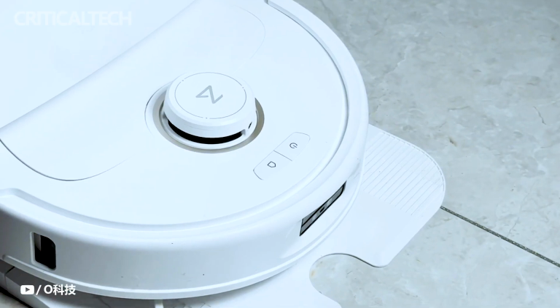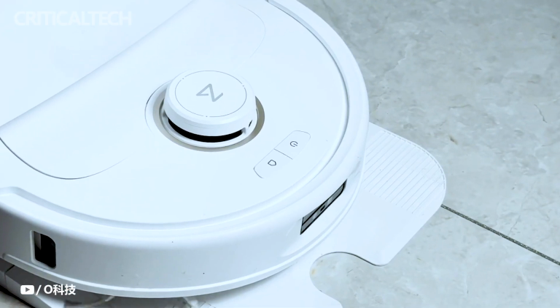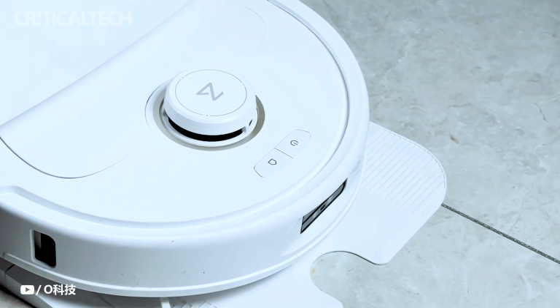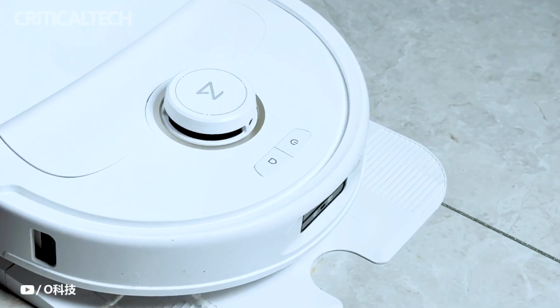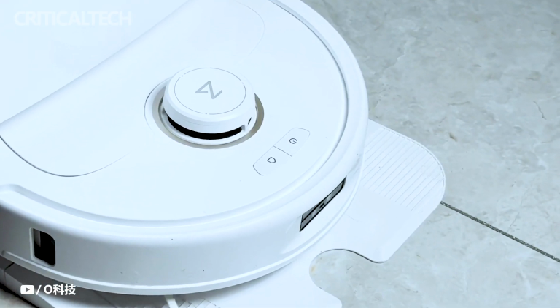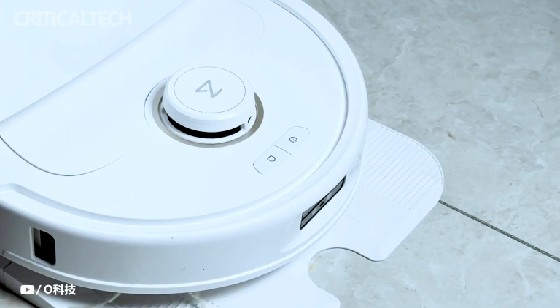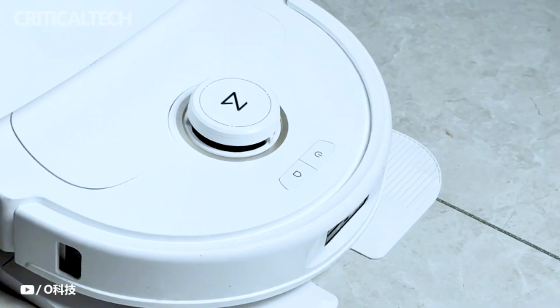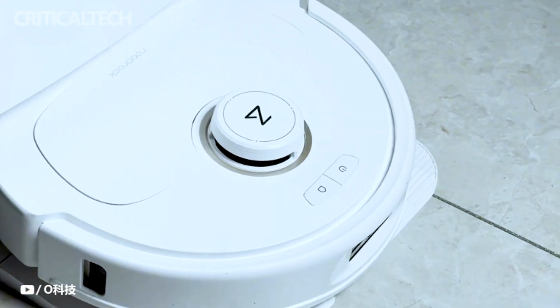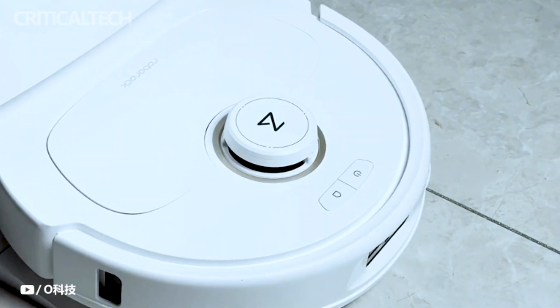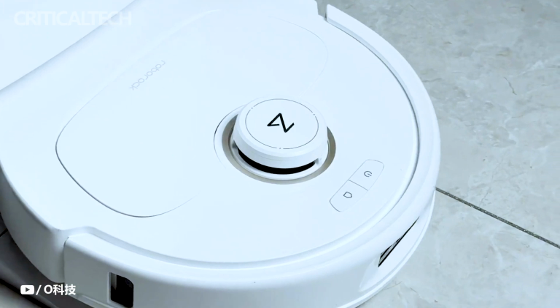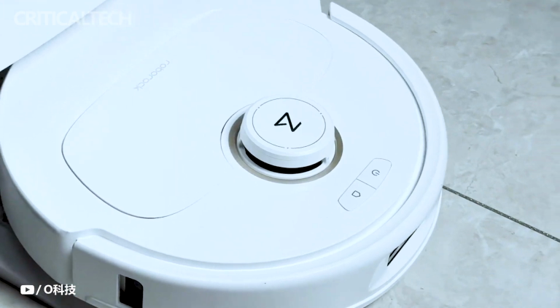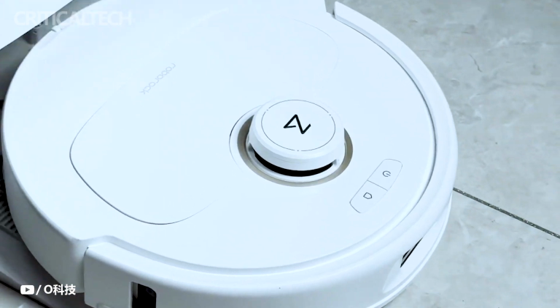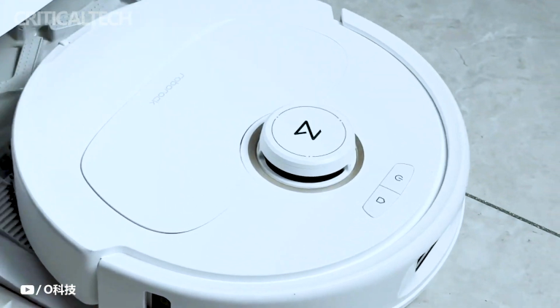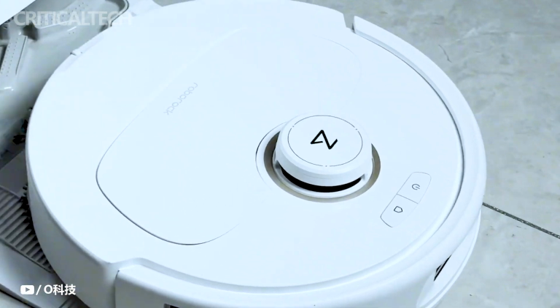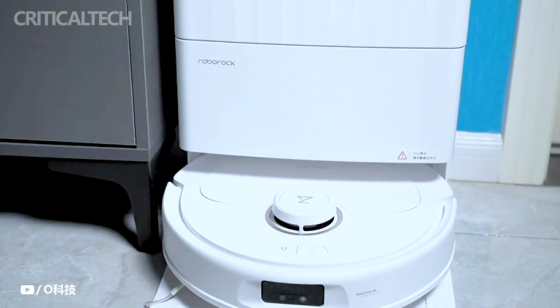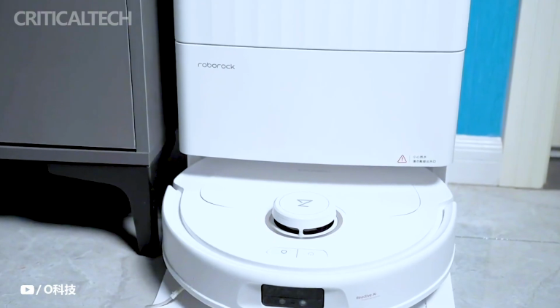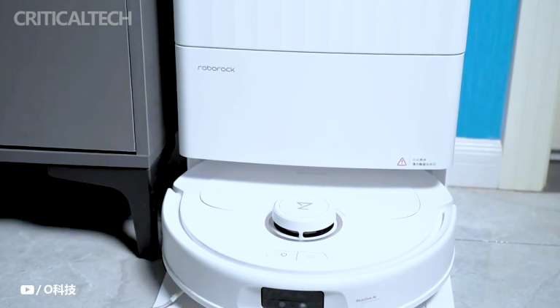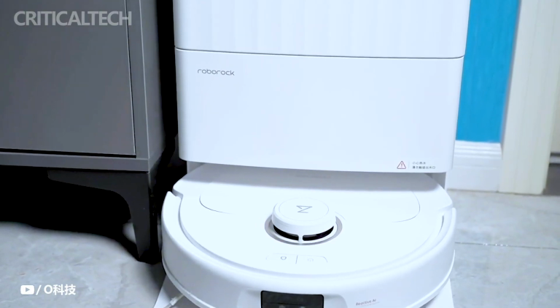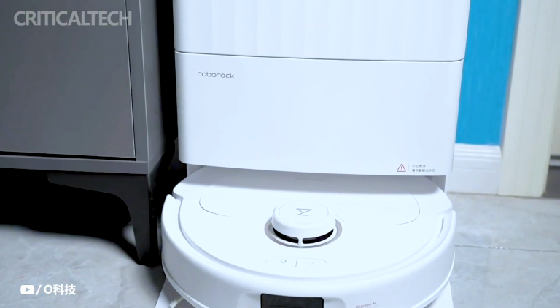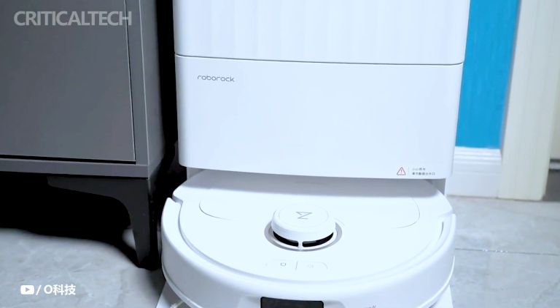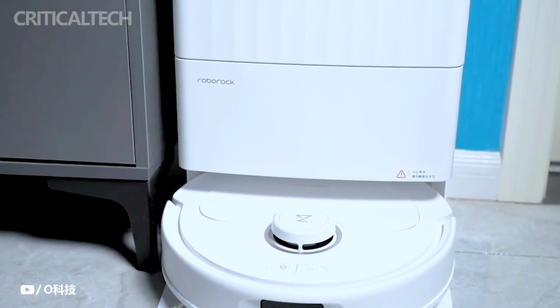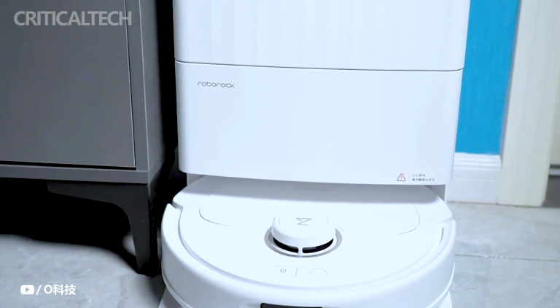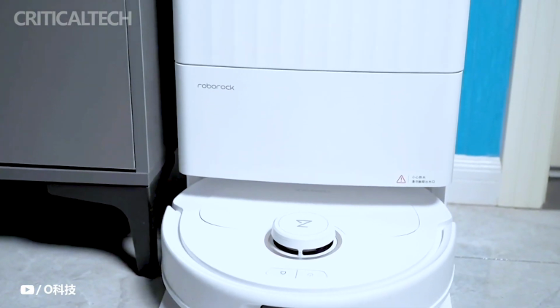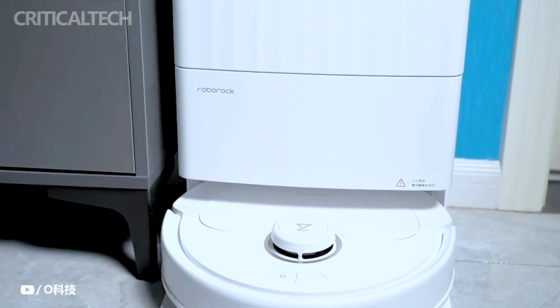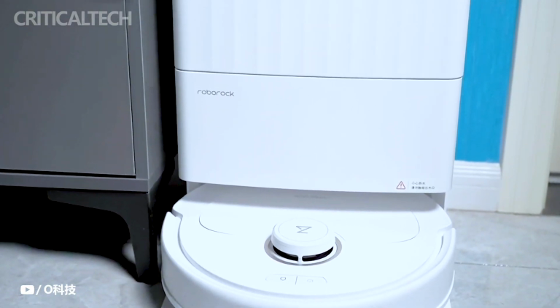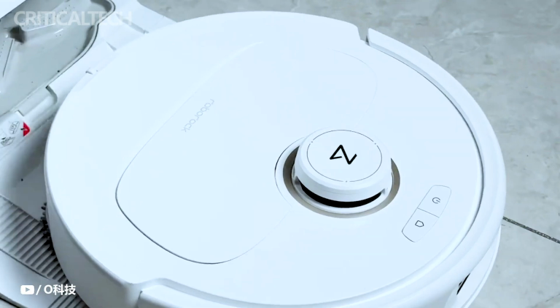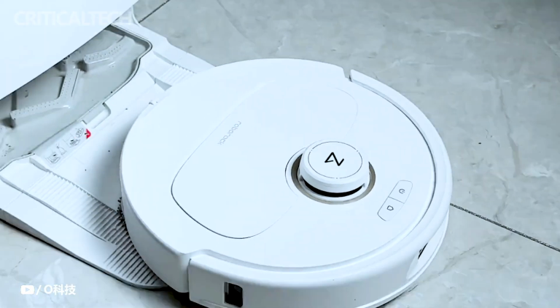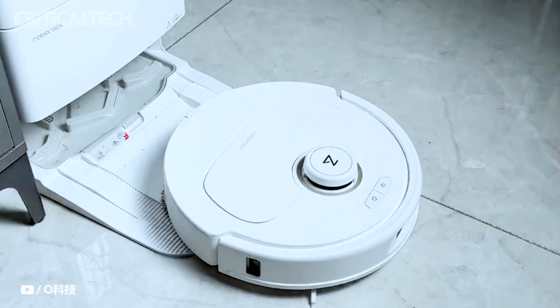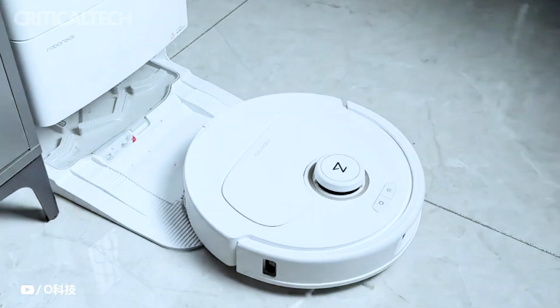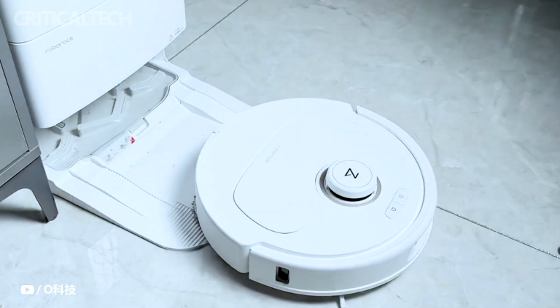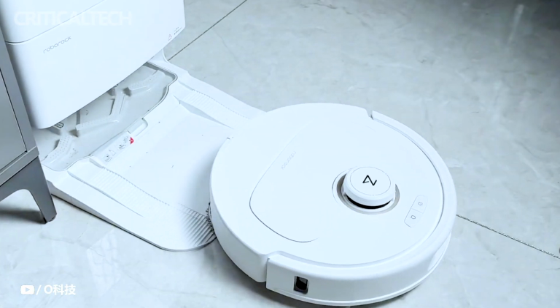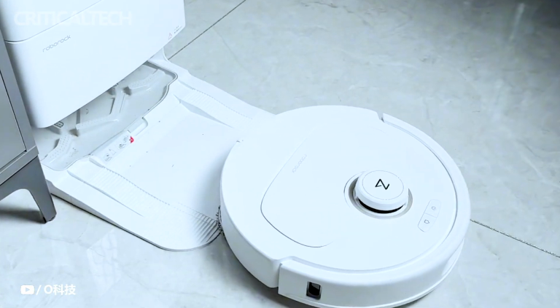What do you think about the new robot vacuum cleaner? Write your opinion in the comments below. Have a good day and God bless you.